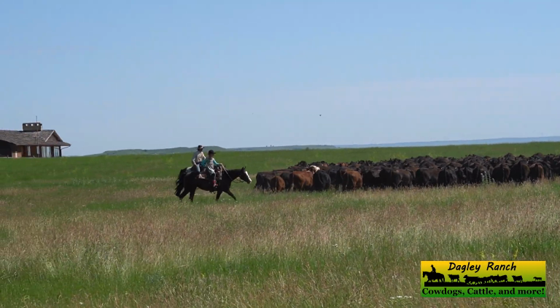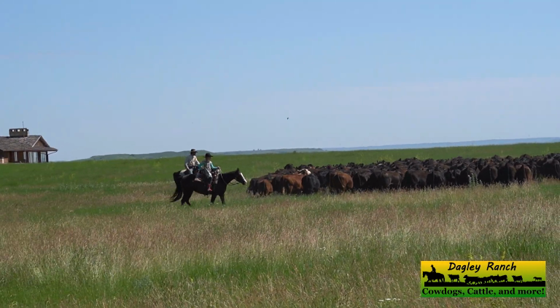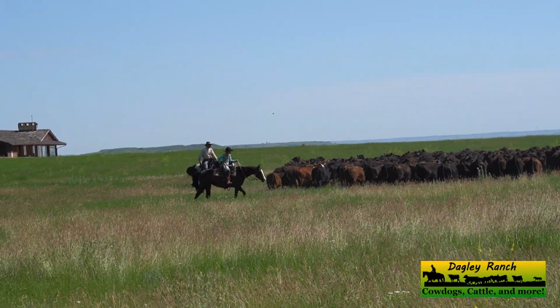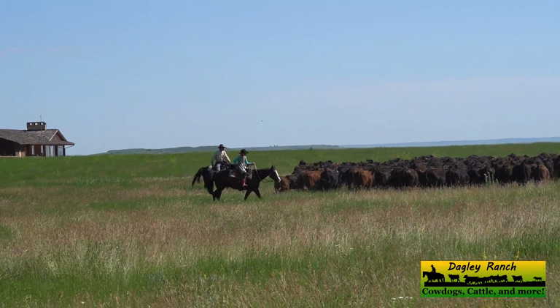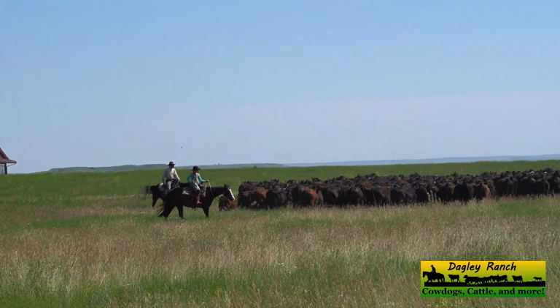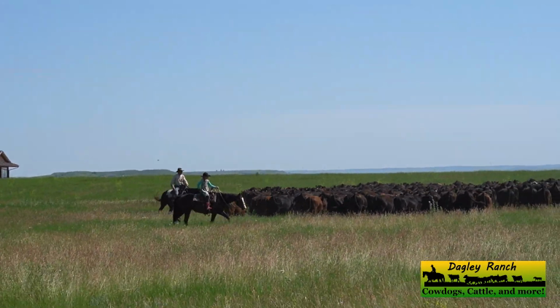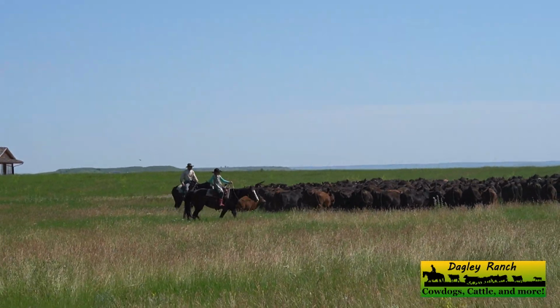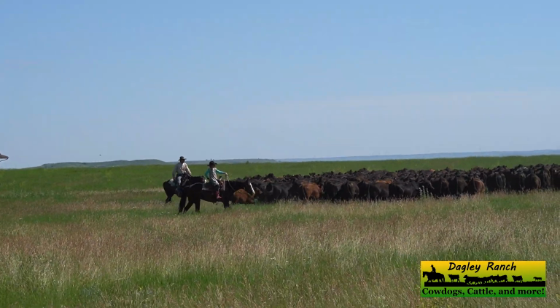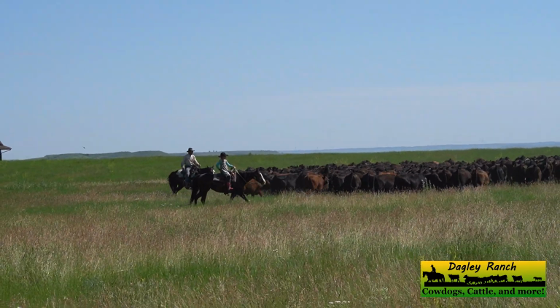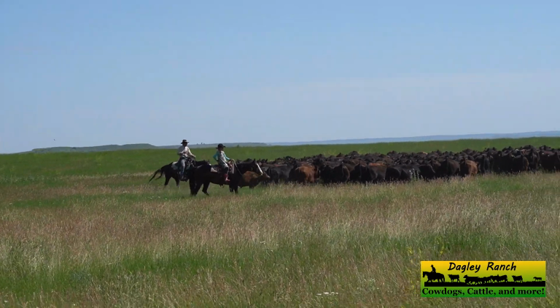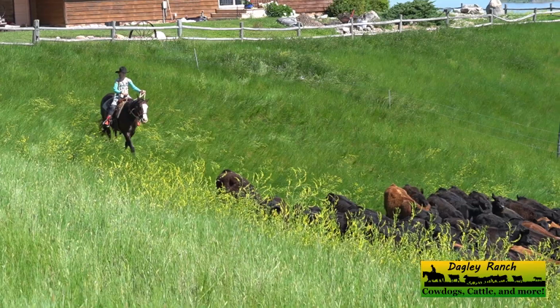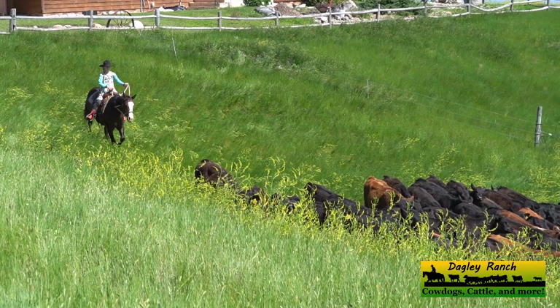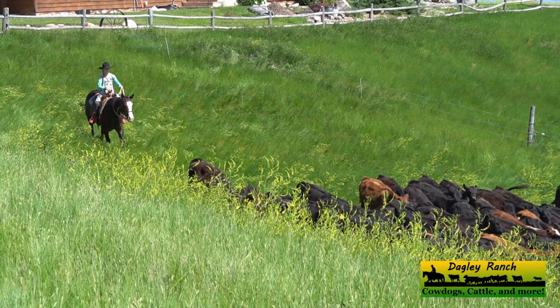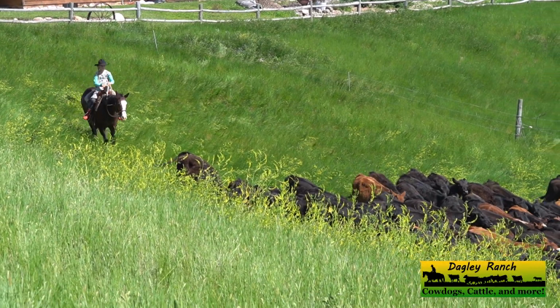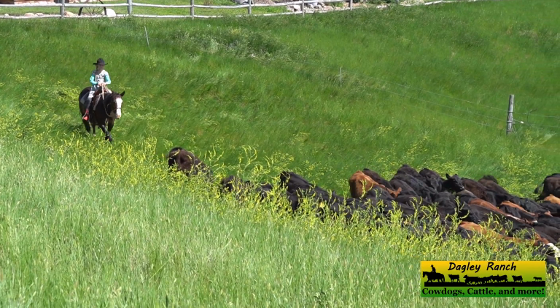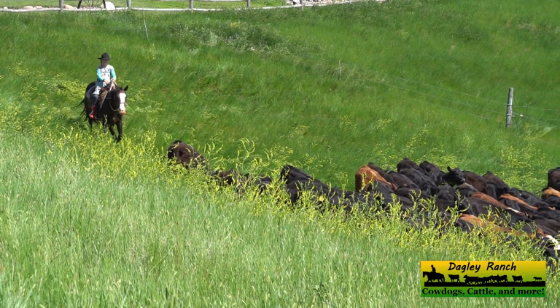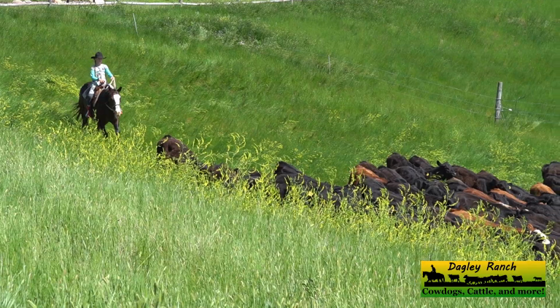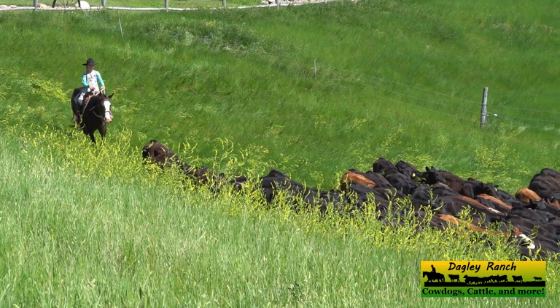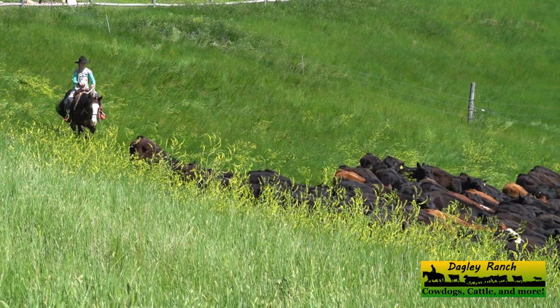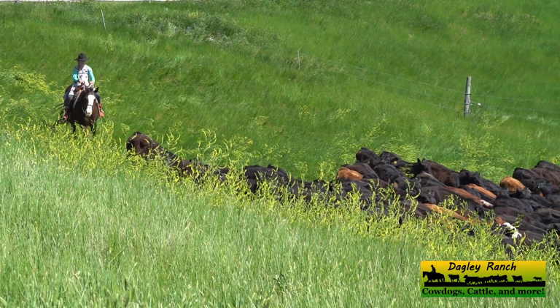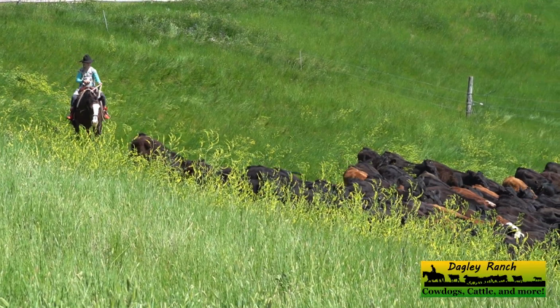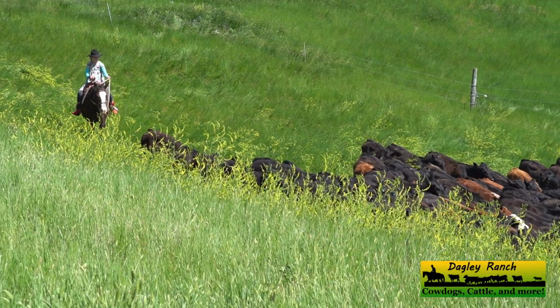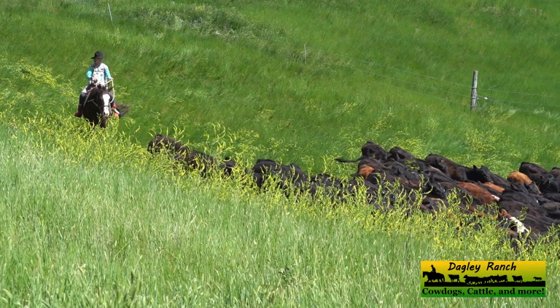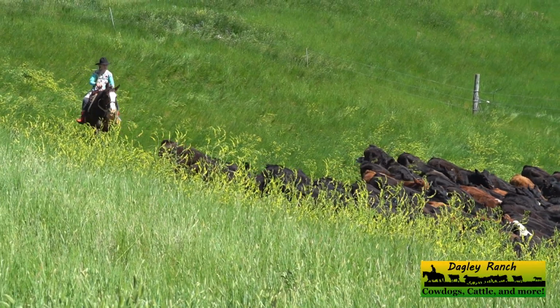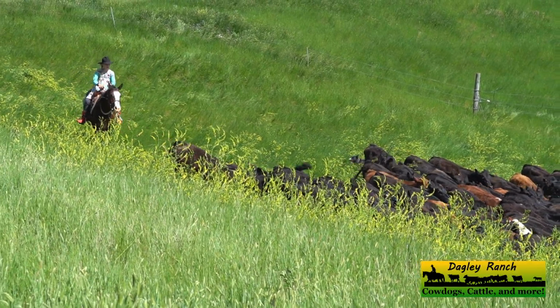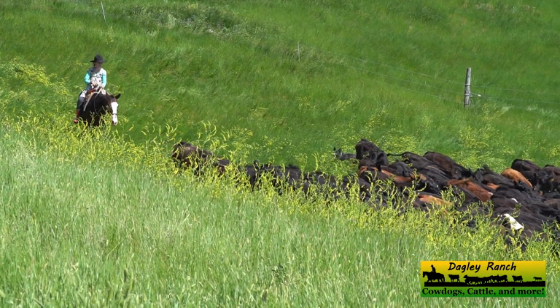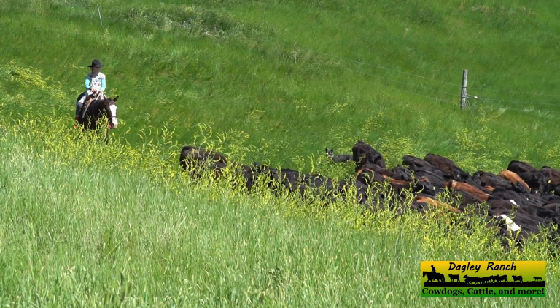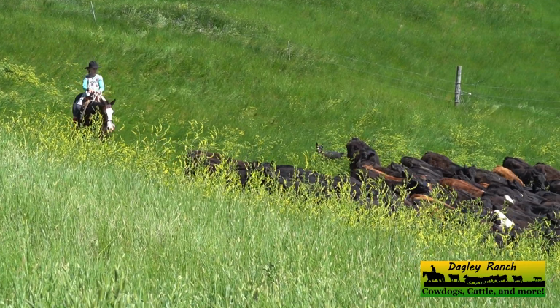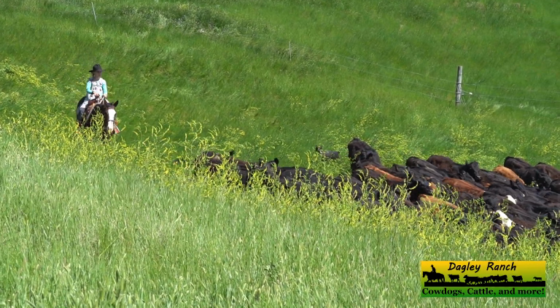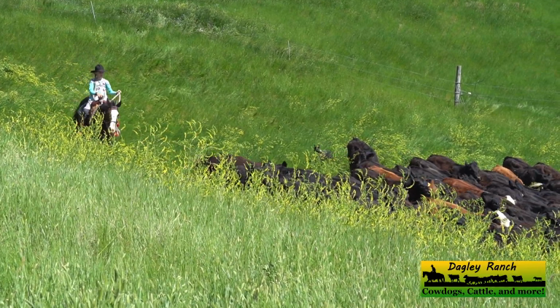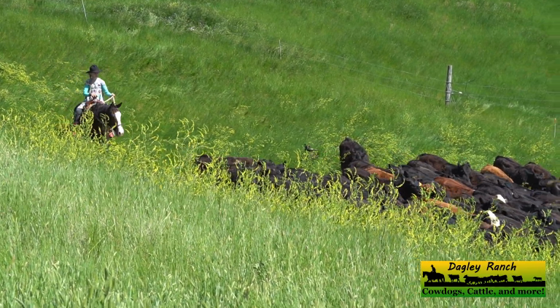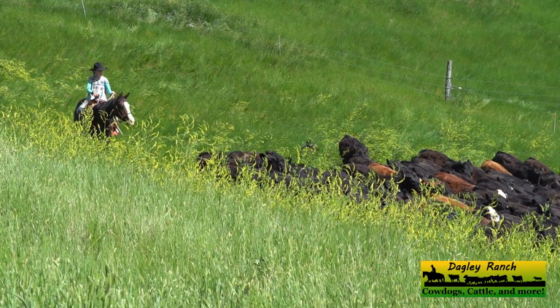We're almost there — we just need to drop down off this hill and go under the one wire fence that's right by the water tank.